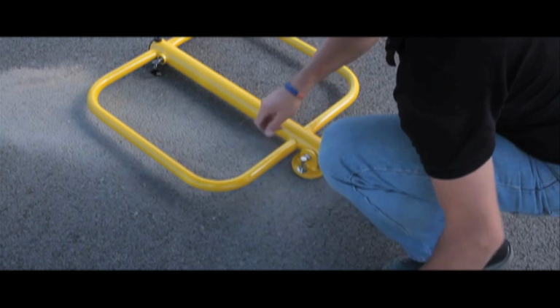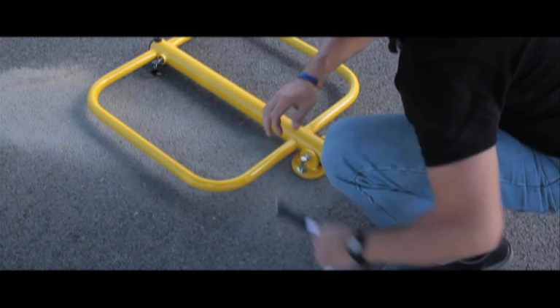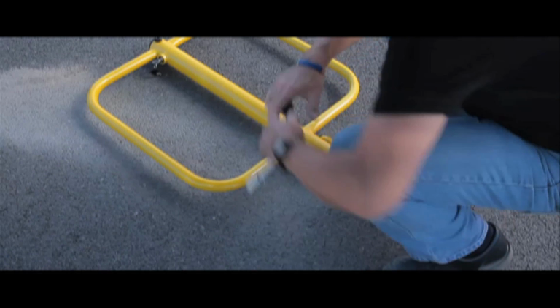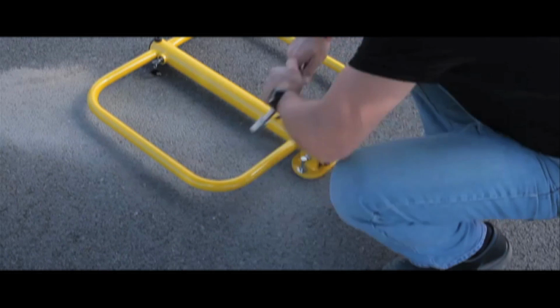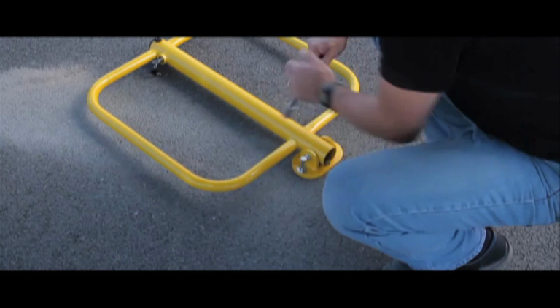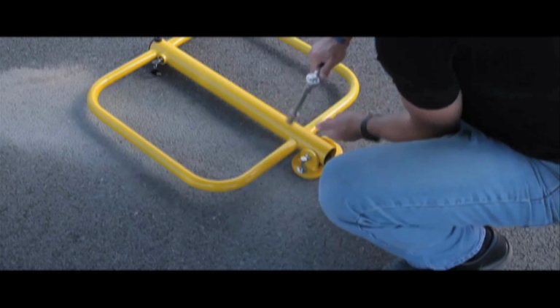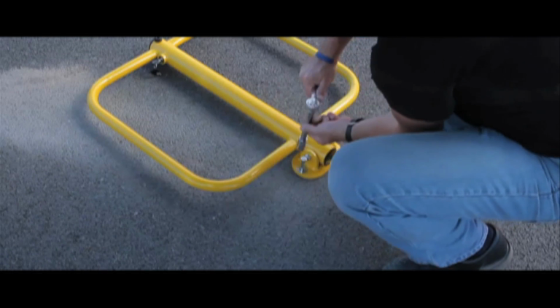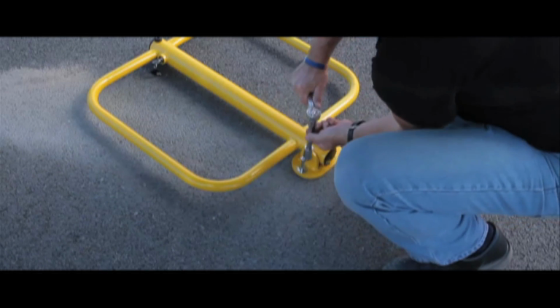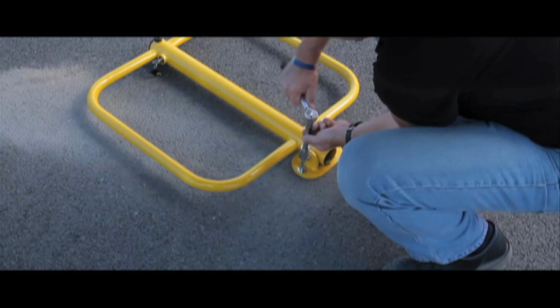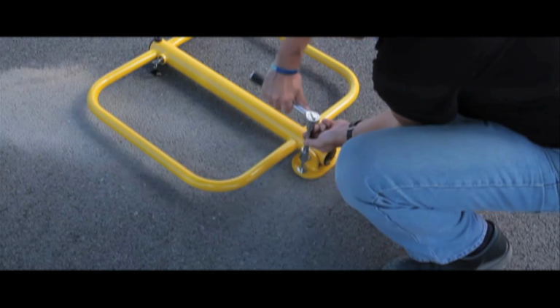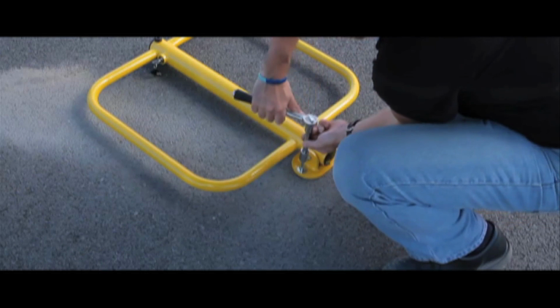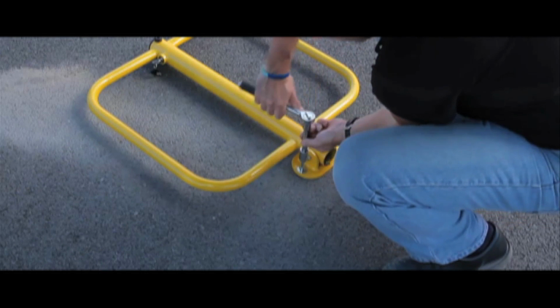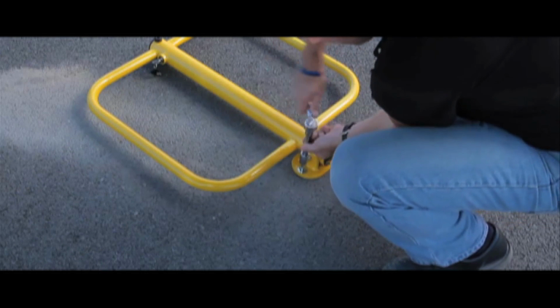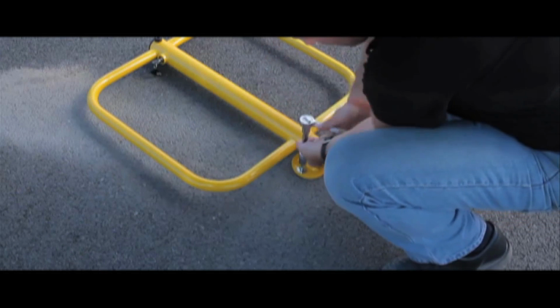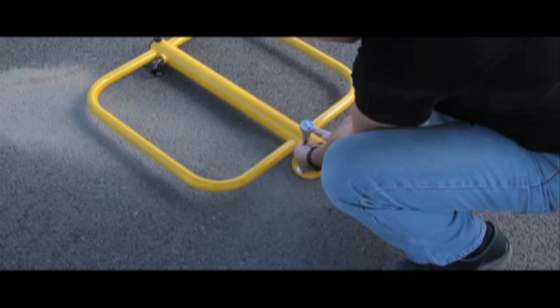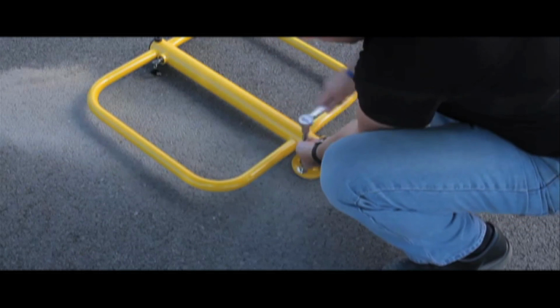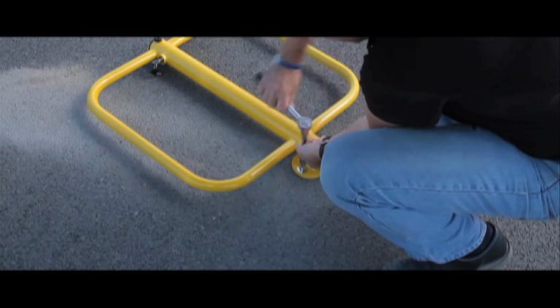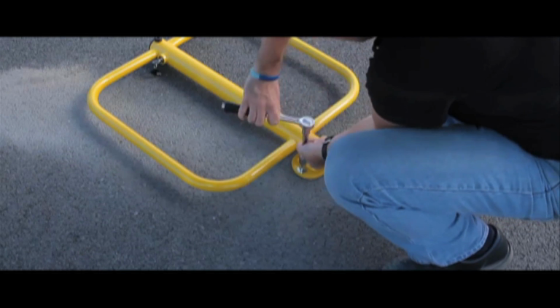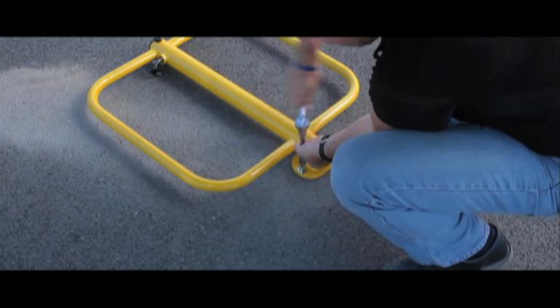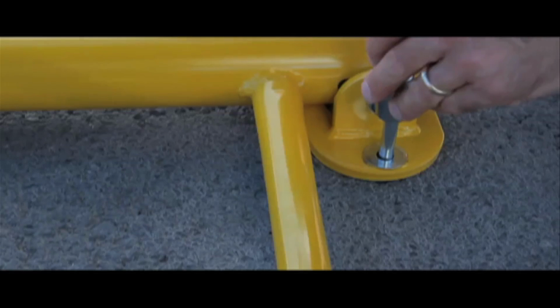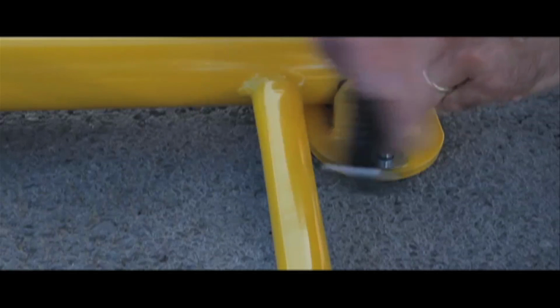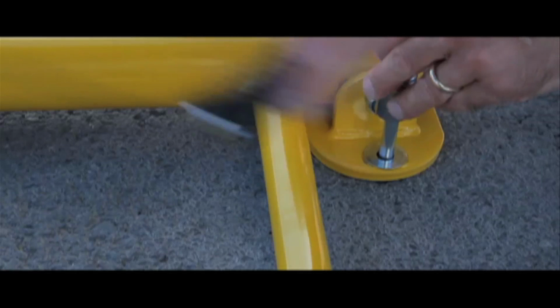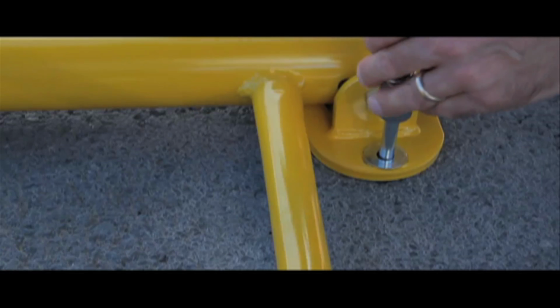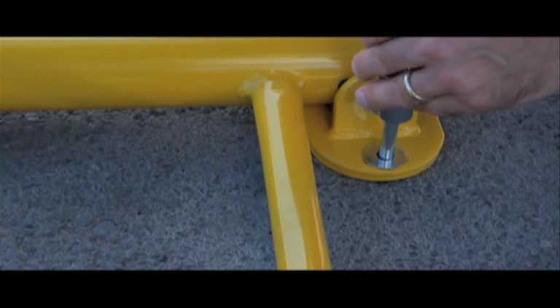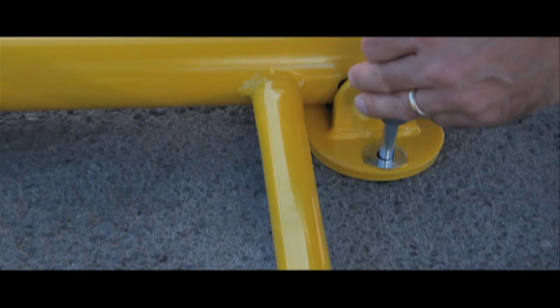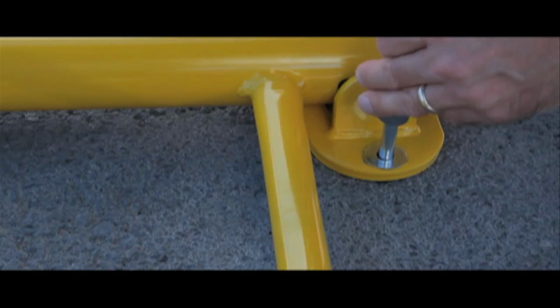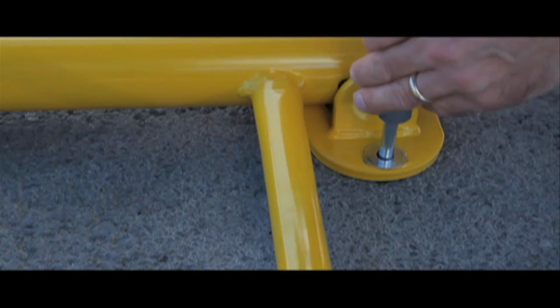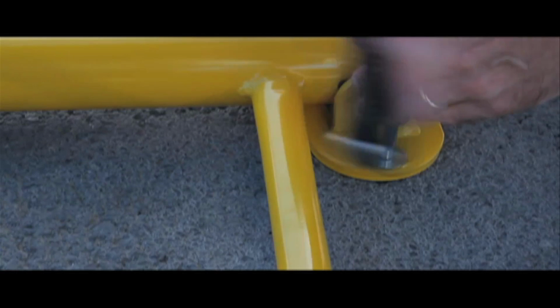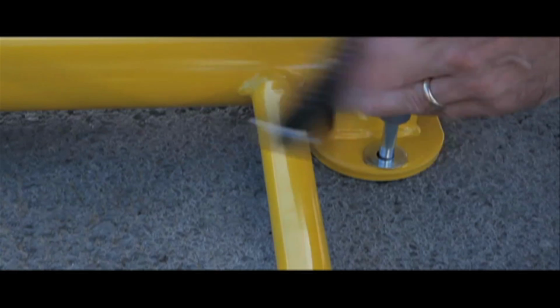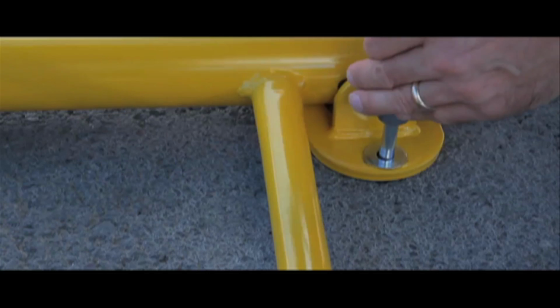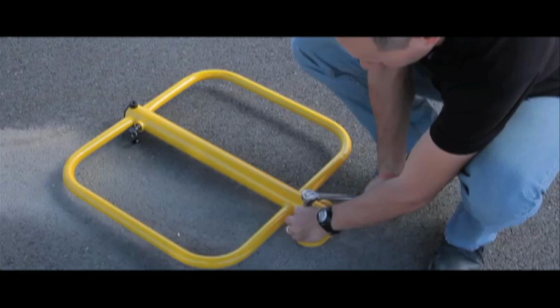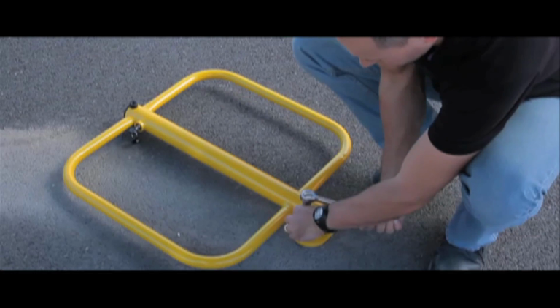Remember to let us know if you're drilling into tarmac or concrete so we can provide you with the correct bolts free of charge.